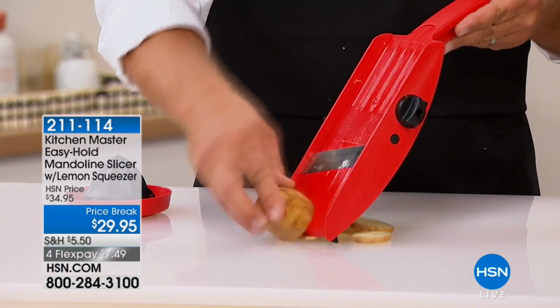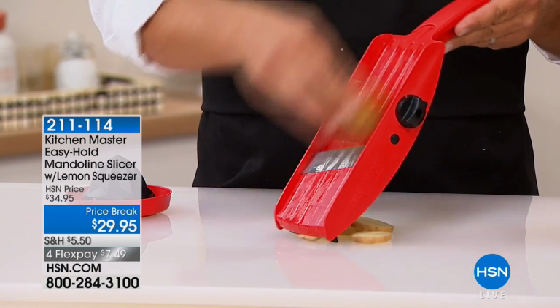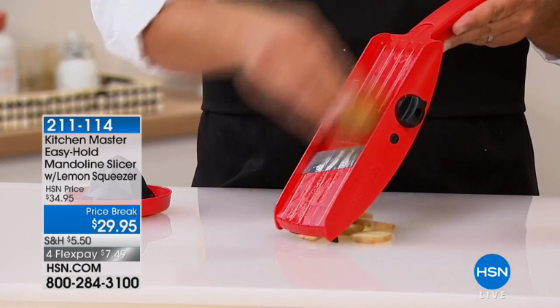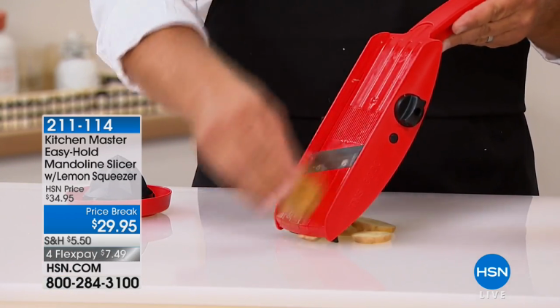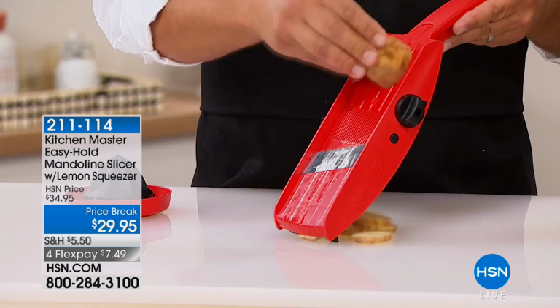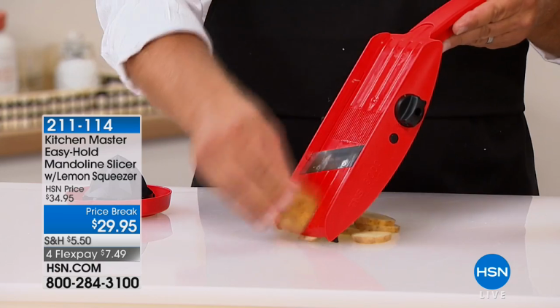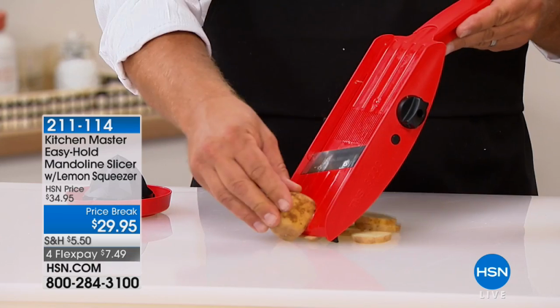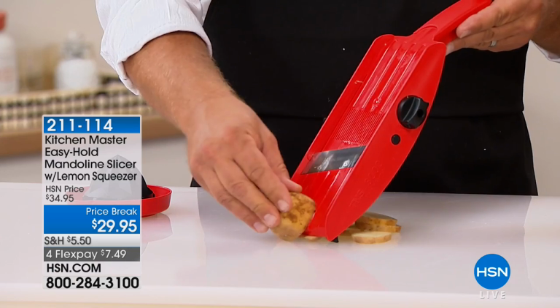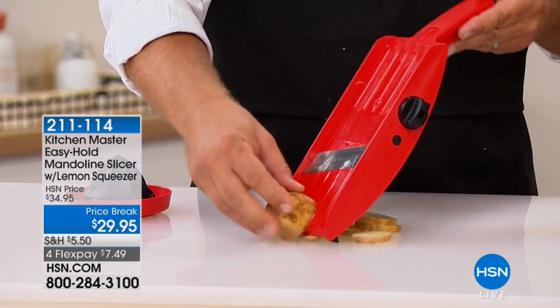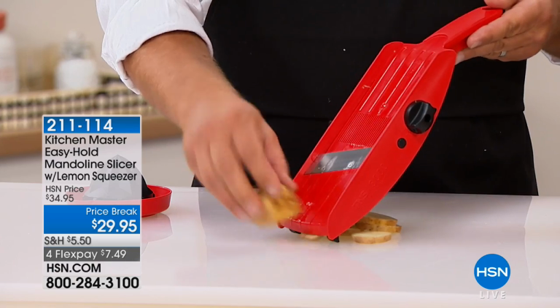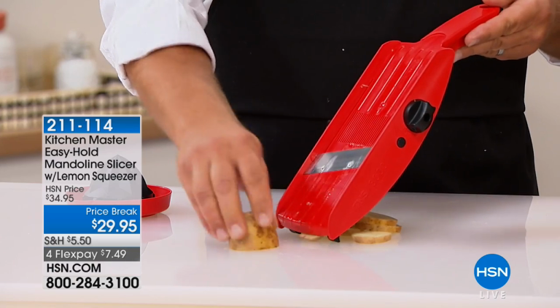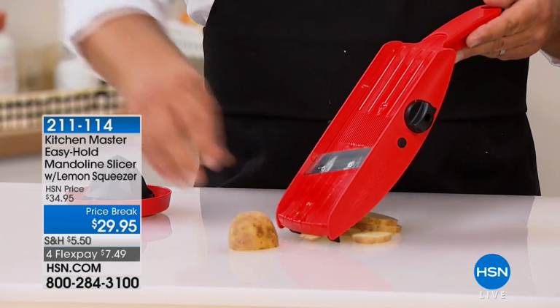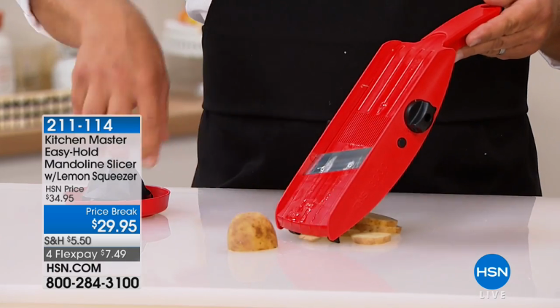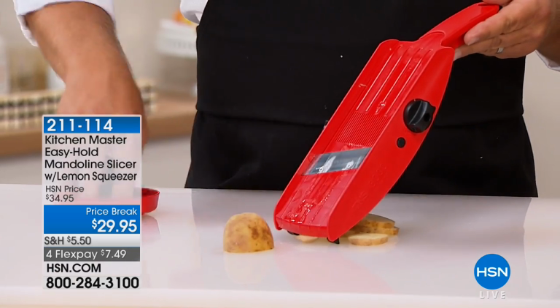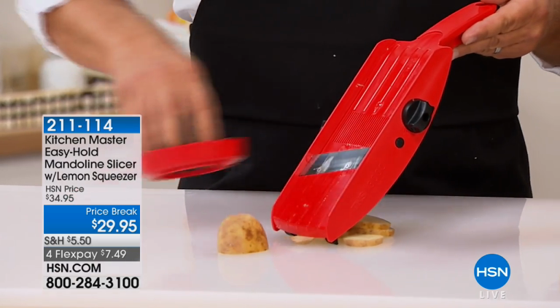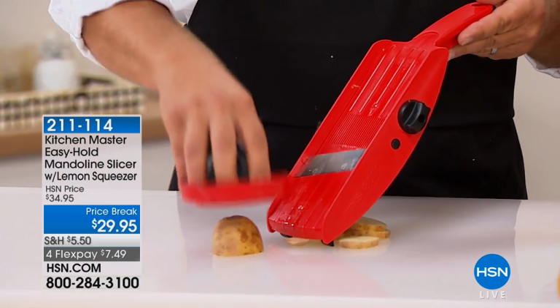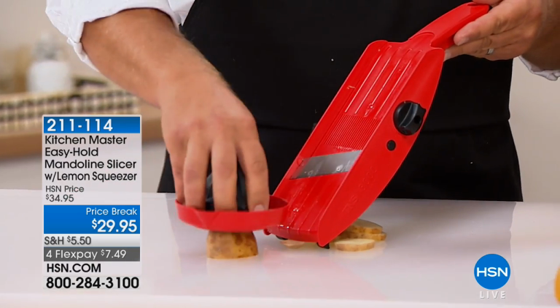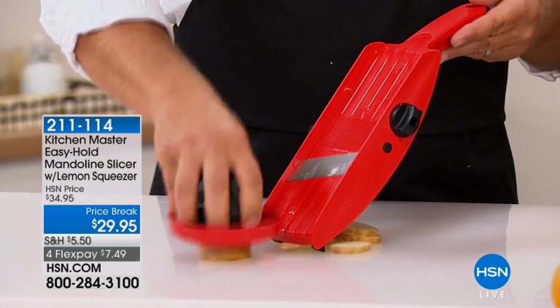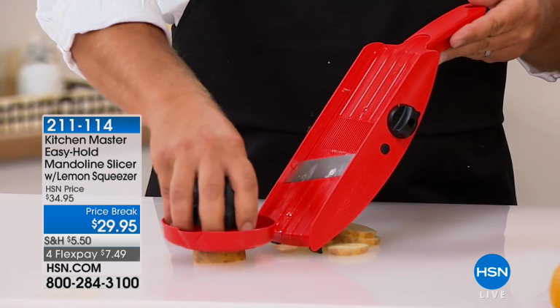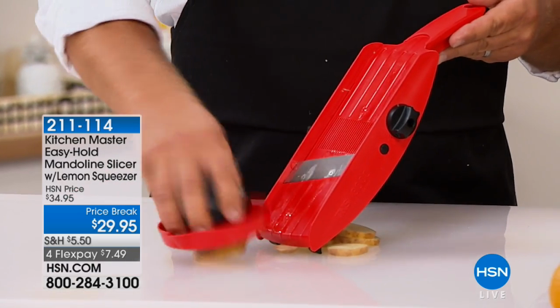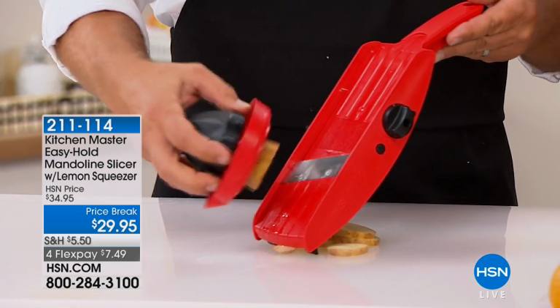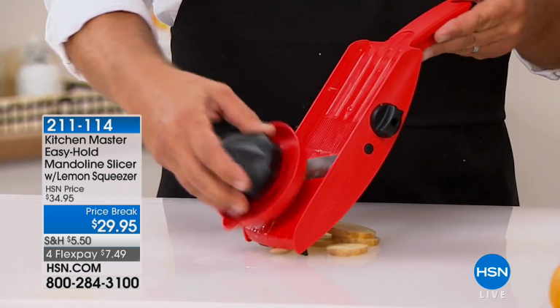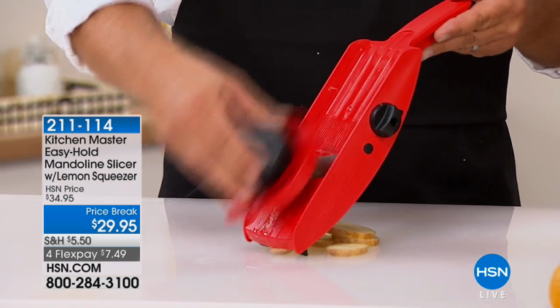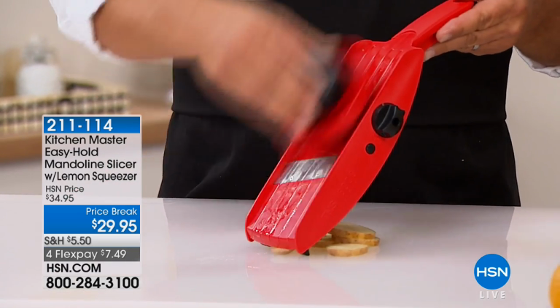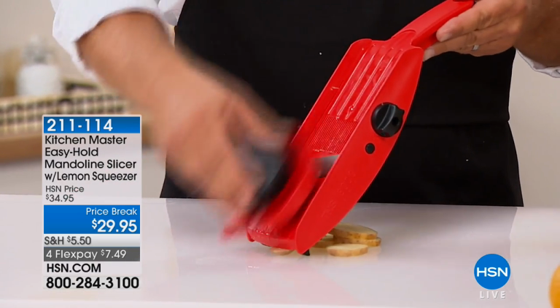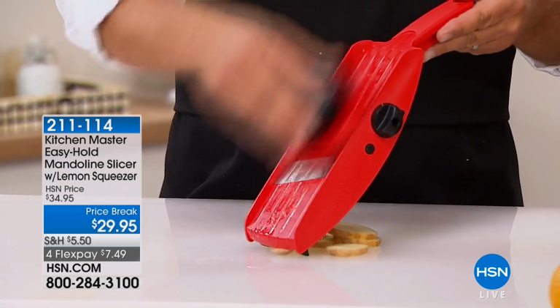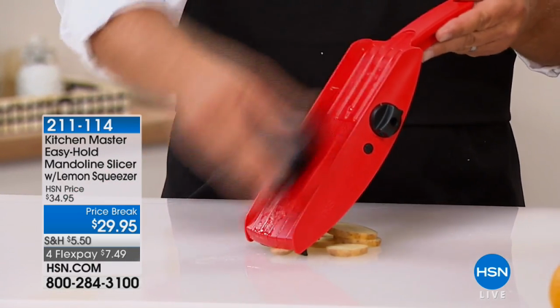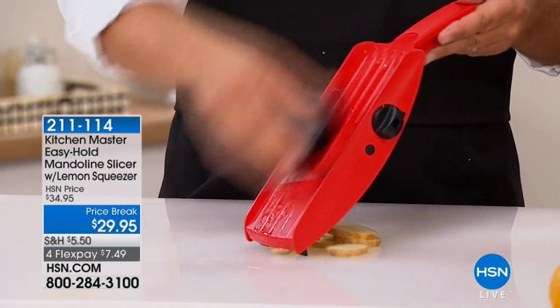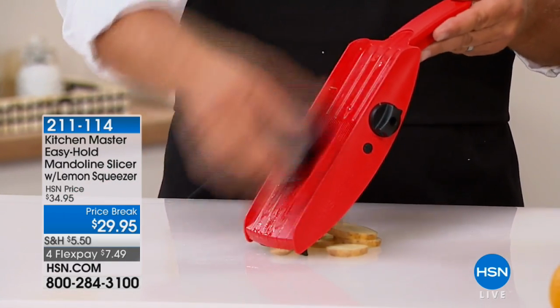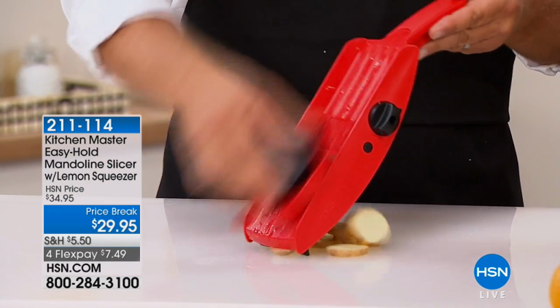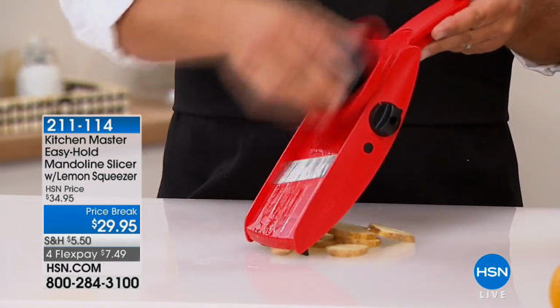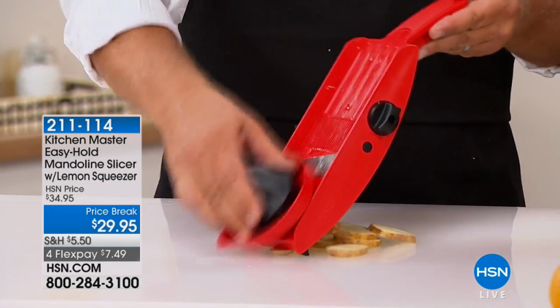It's even slices every time, and this does a whole bunch of things. It's on price break for $29.95.